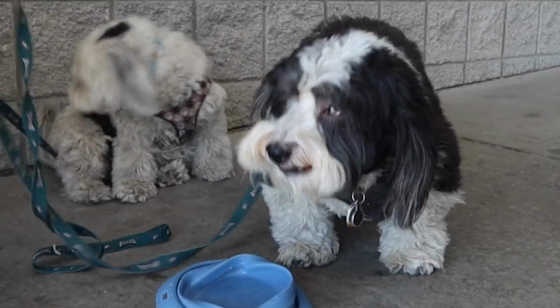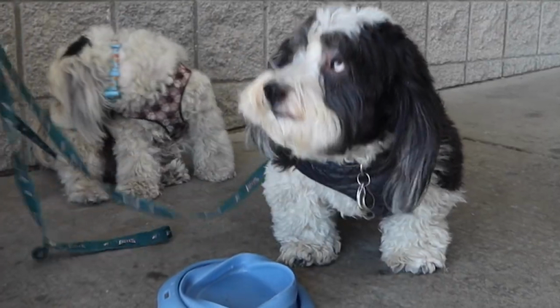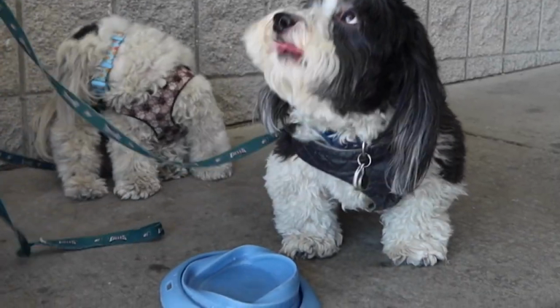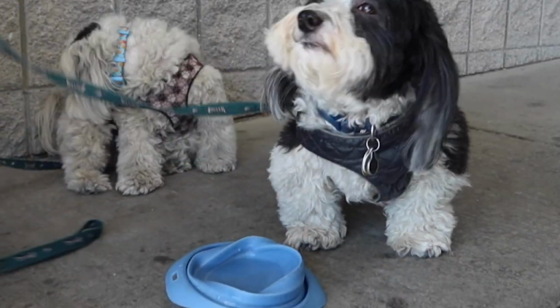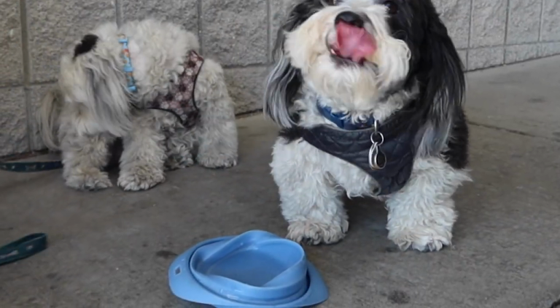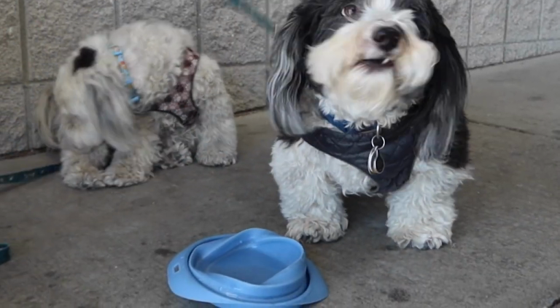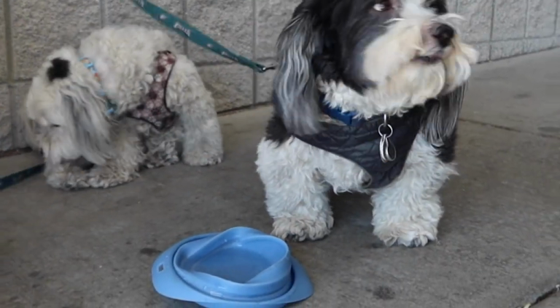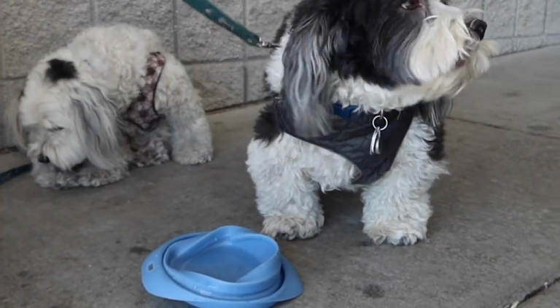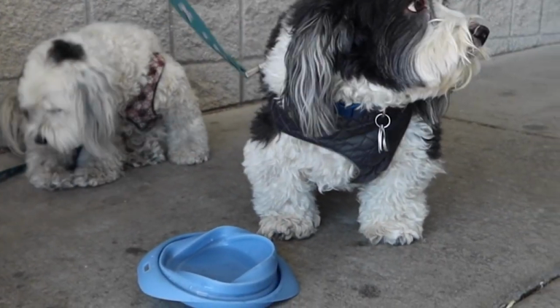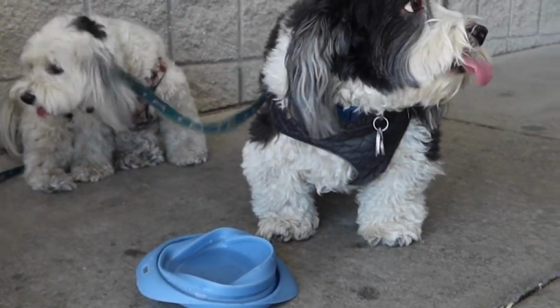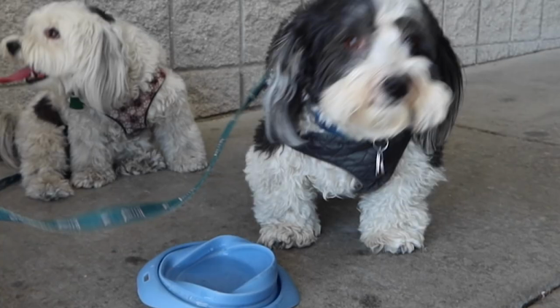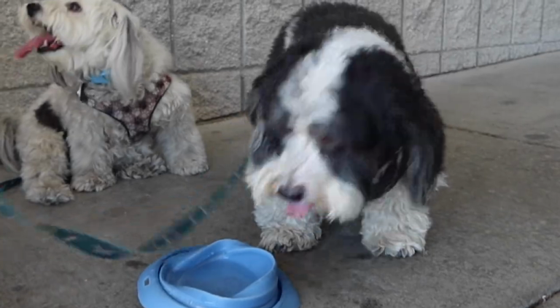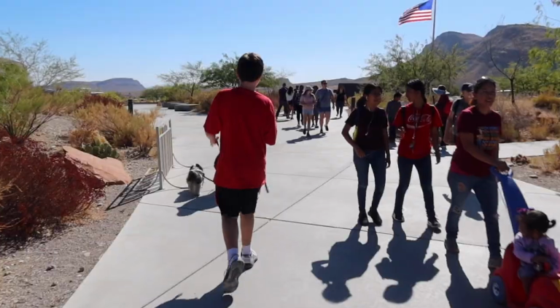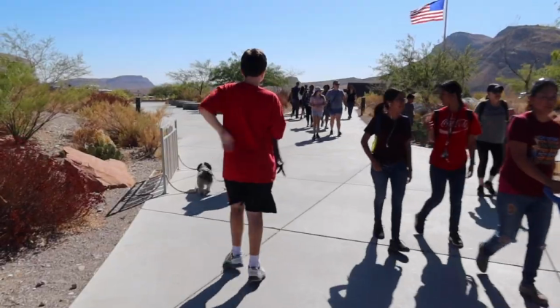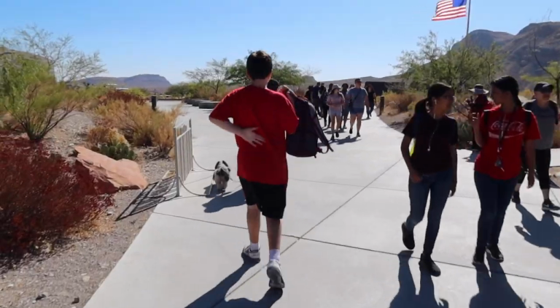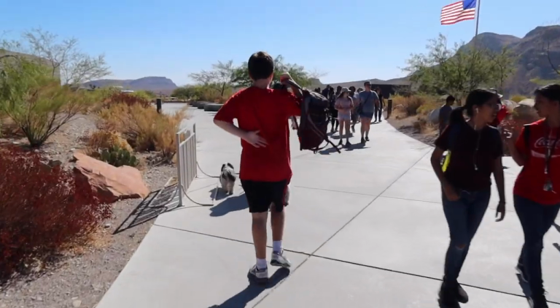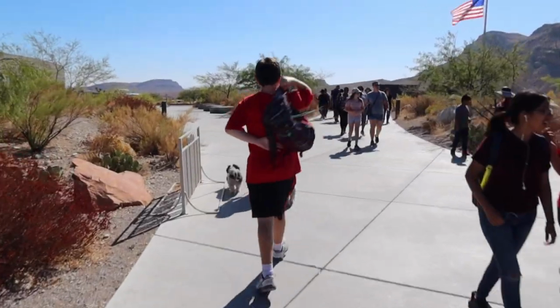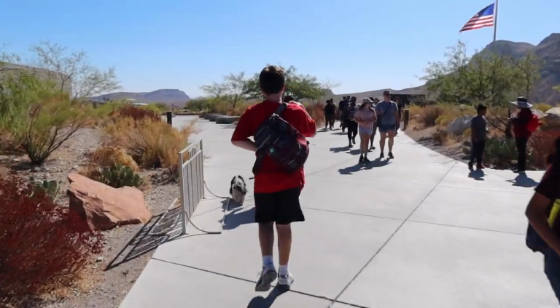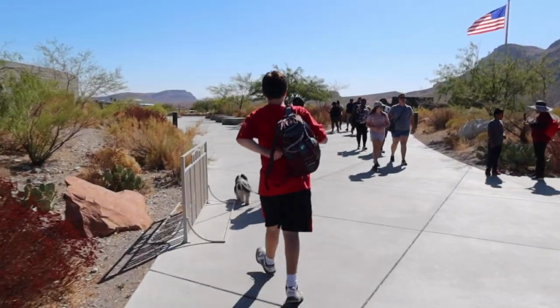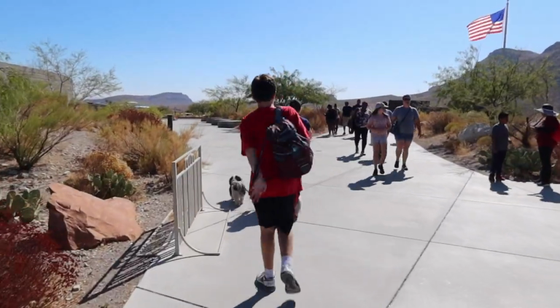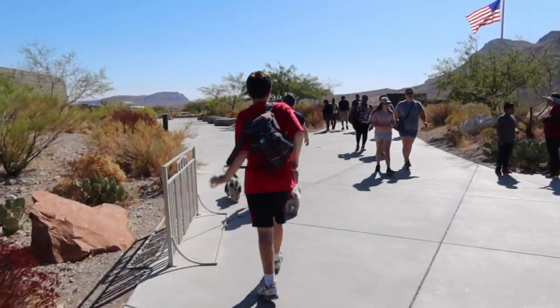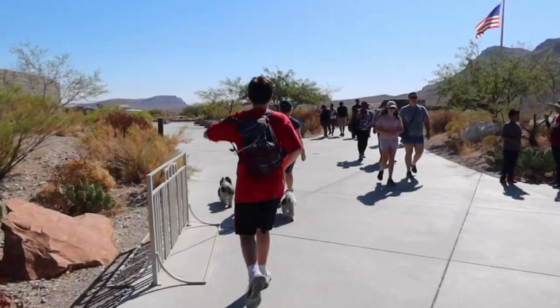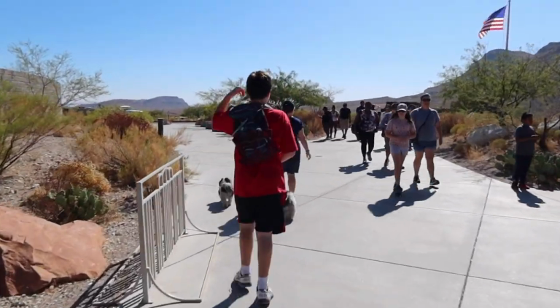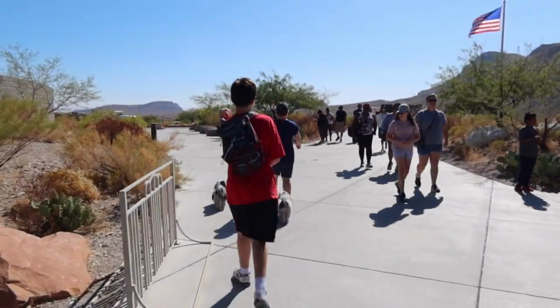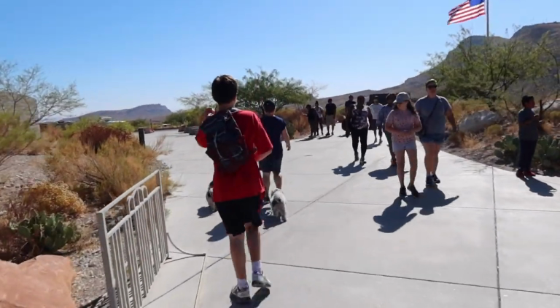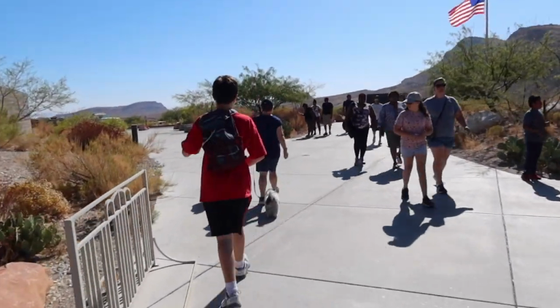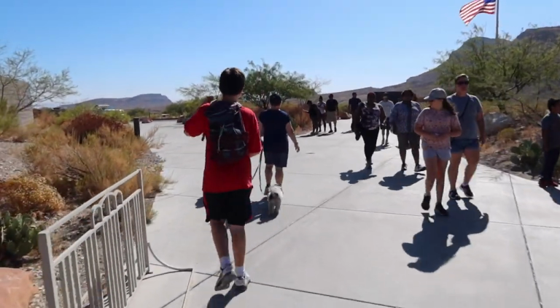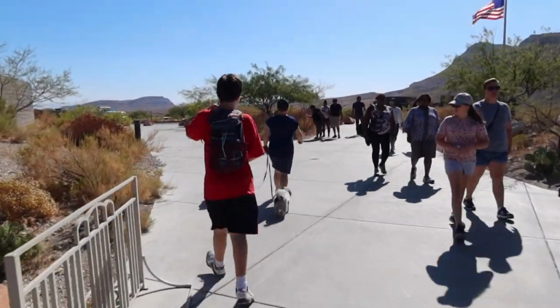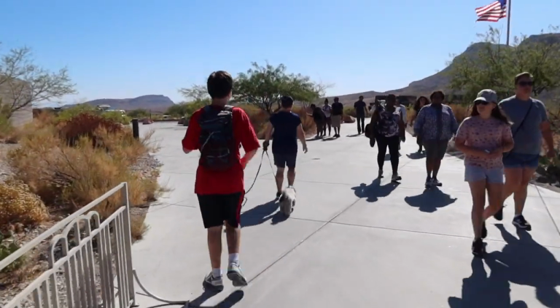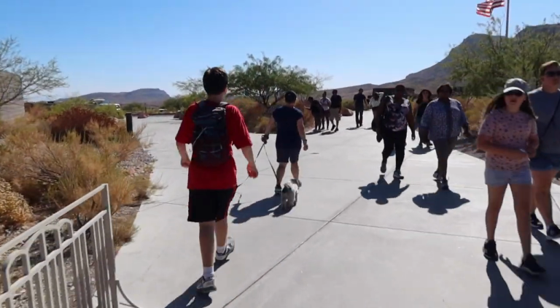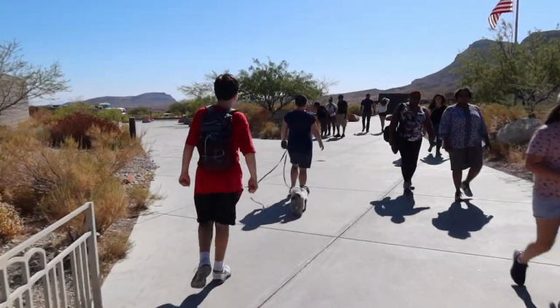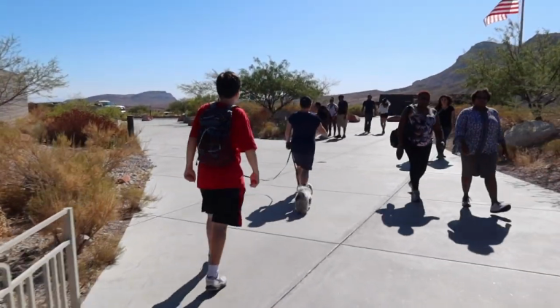Are you tired? Yeah. Going to head to downtown Summerlin, get something to eat, walk the dogs around.